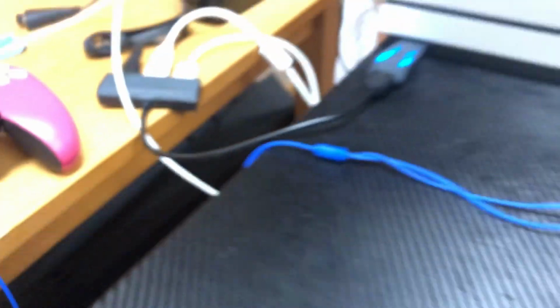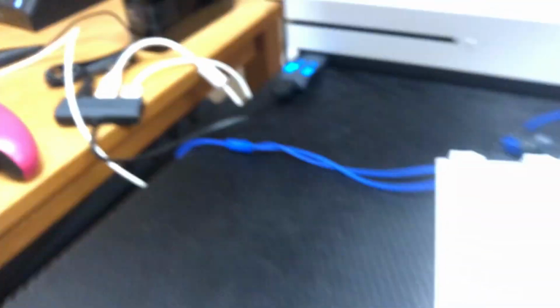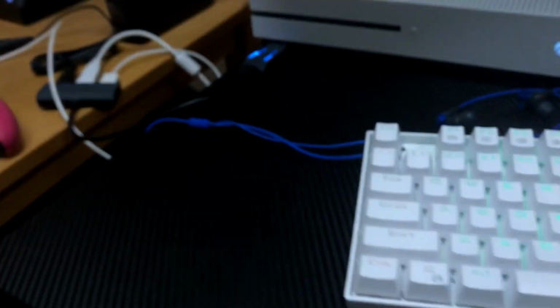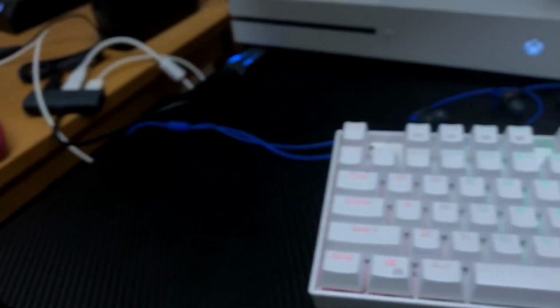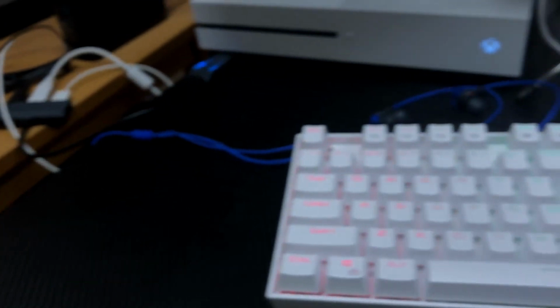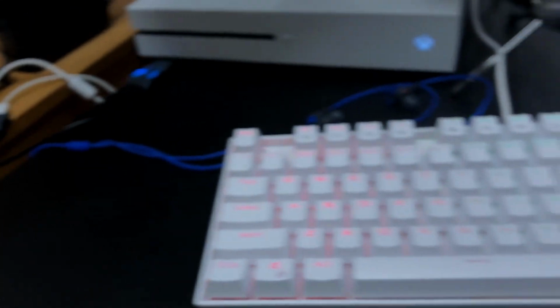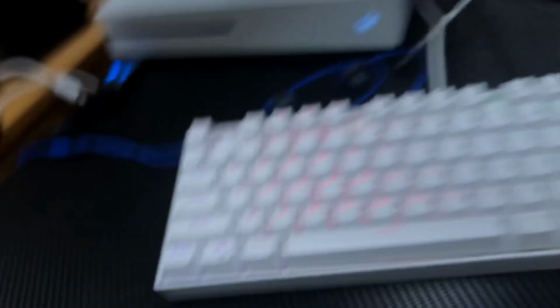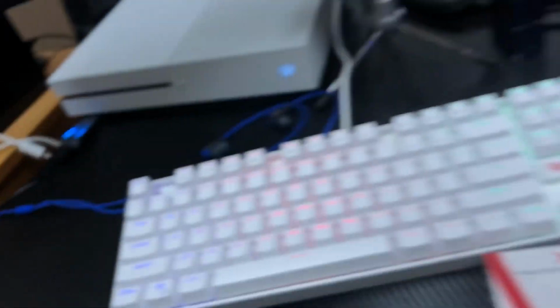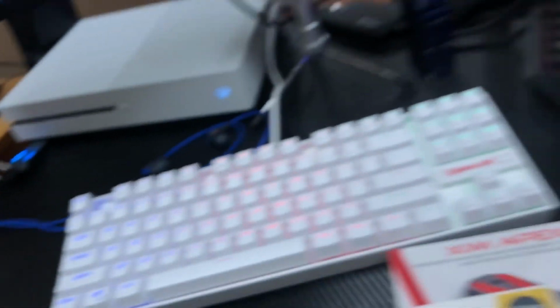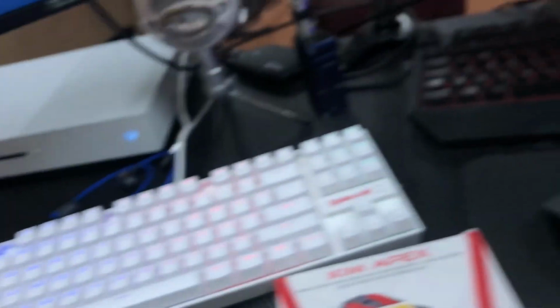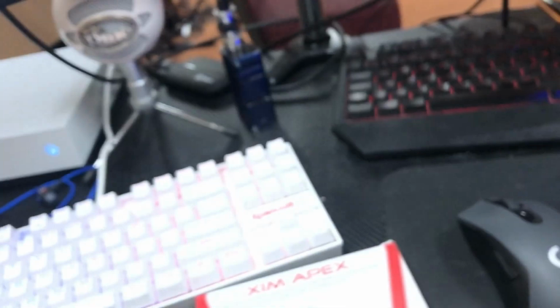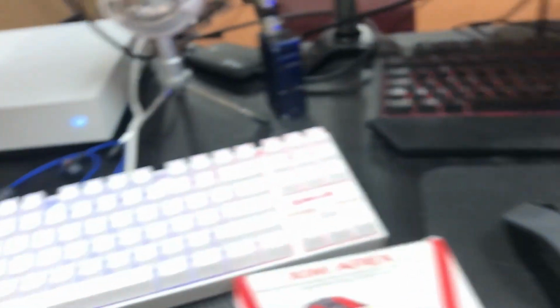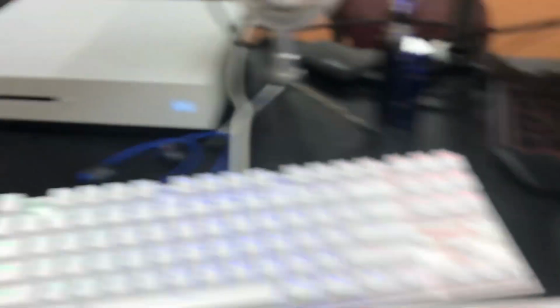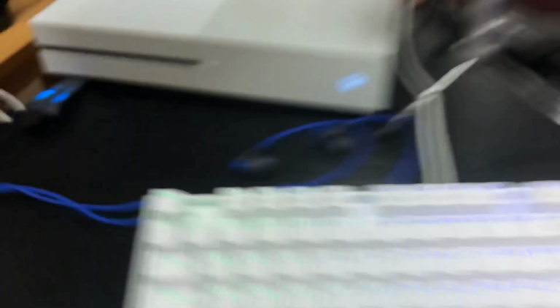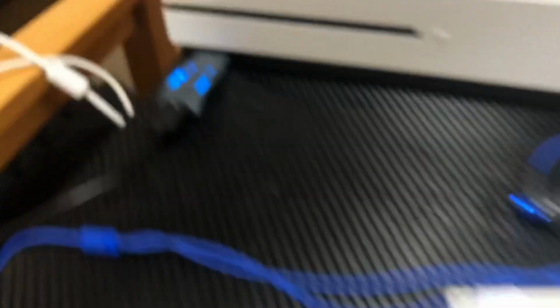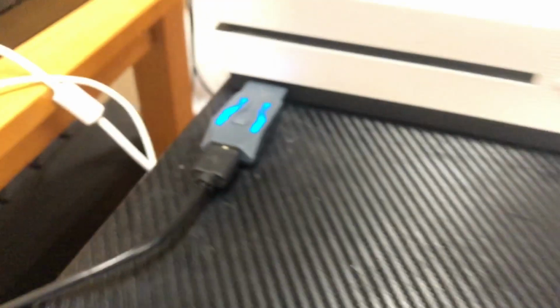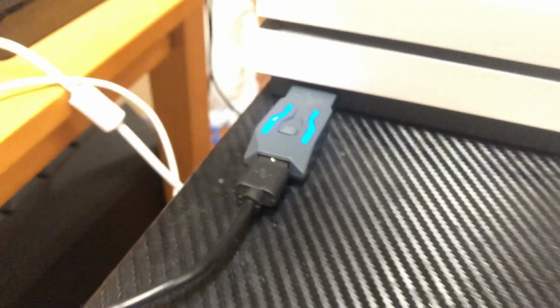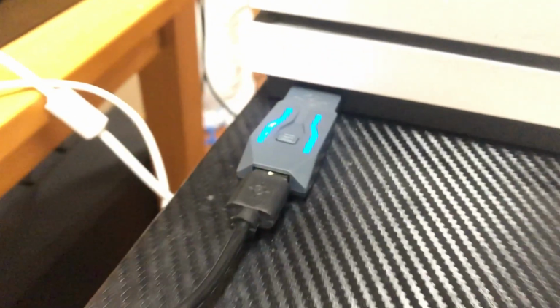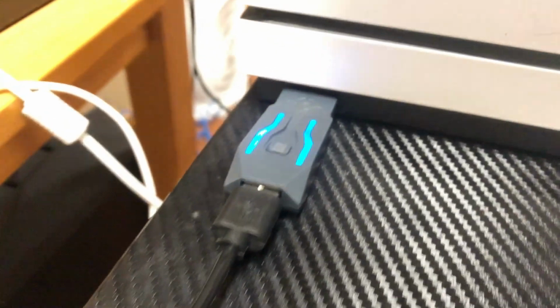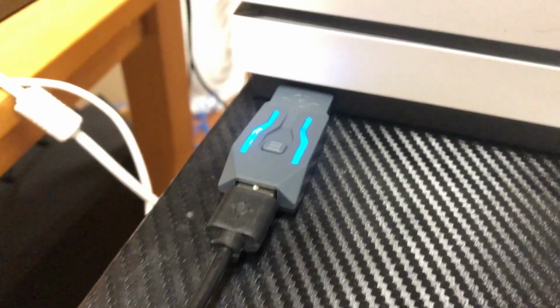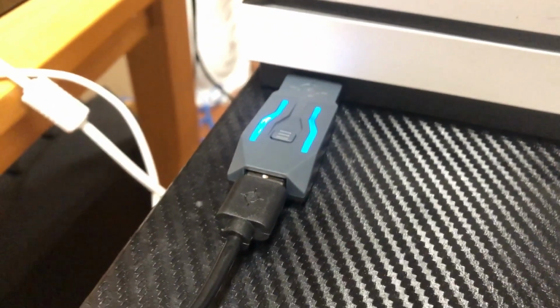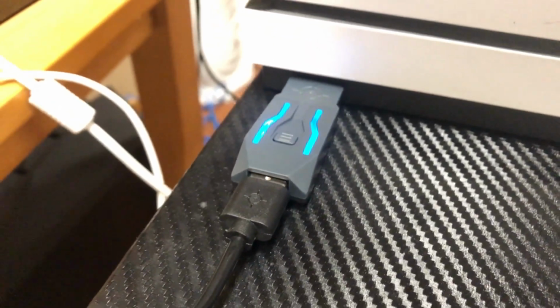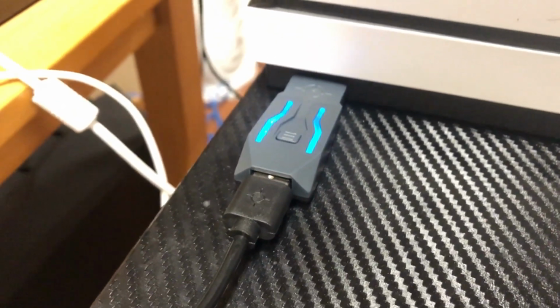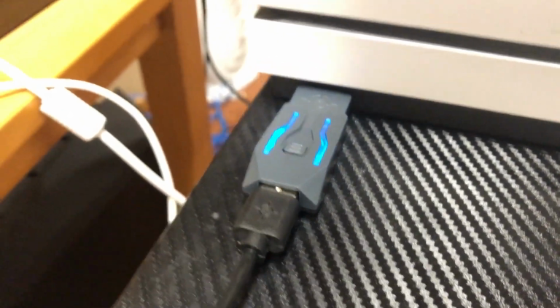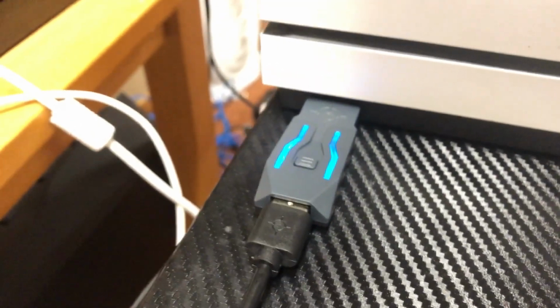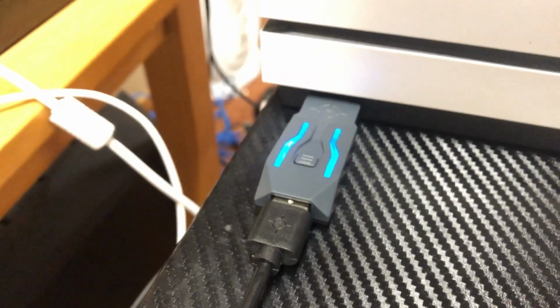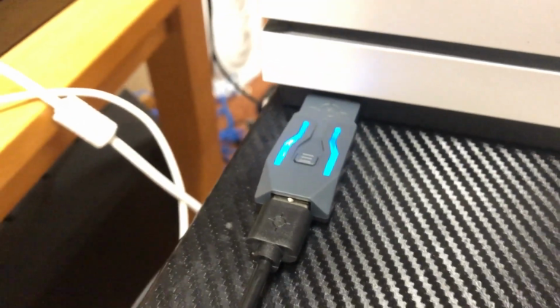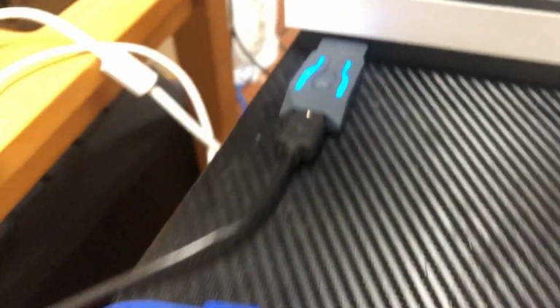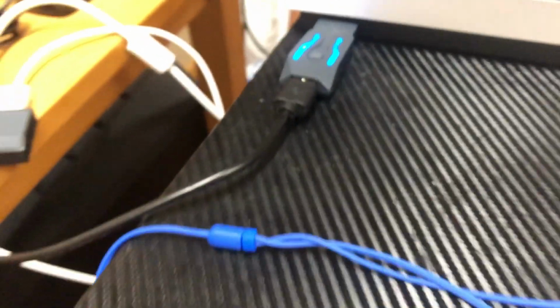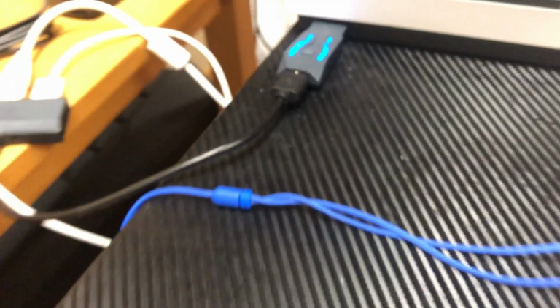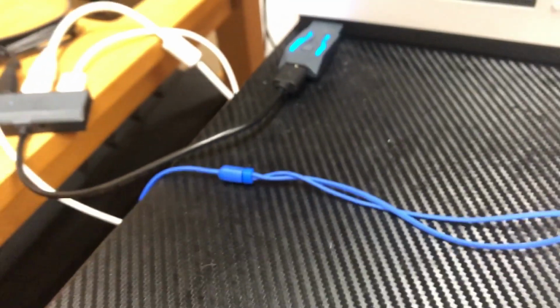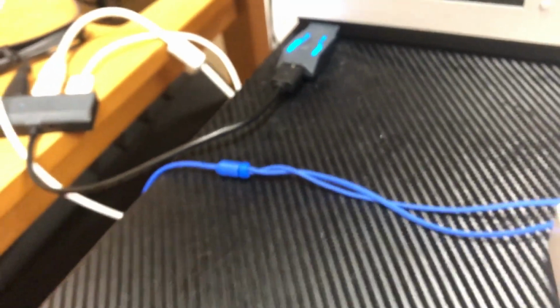After everything is hooked up, this should start flashing once it has power. It turns blue and pulses.